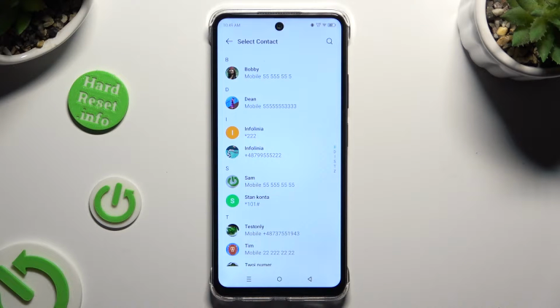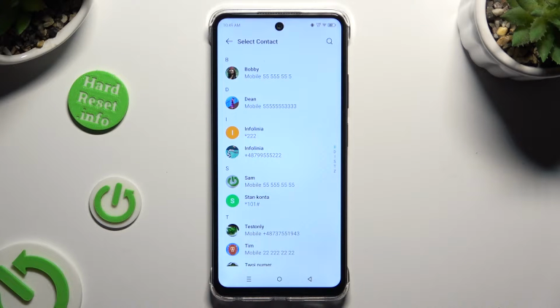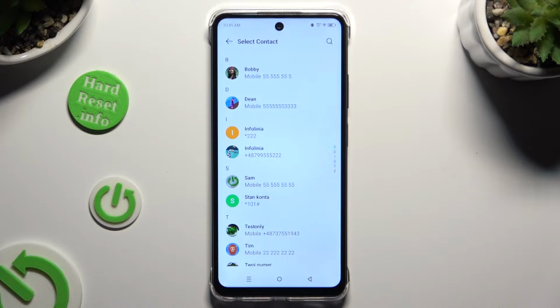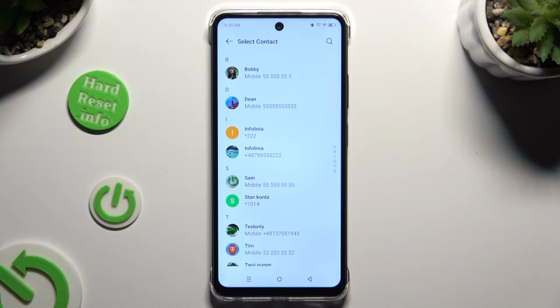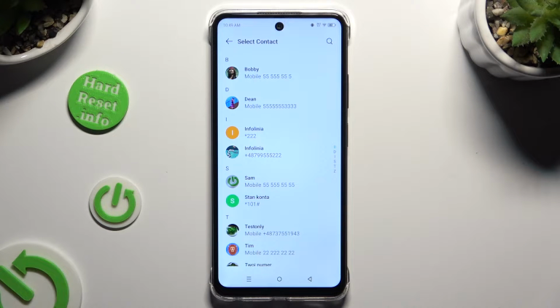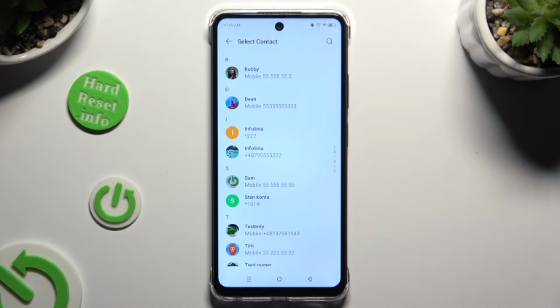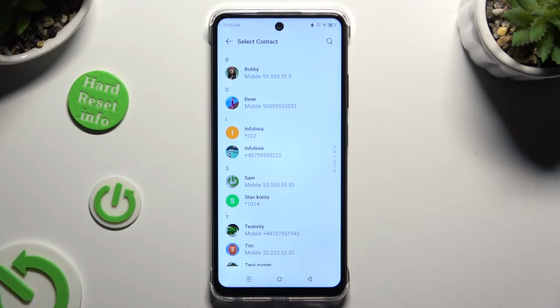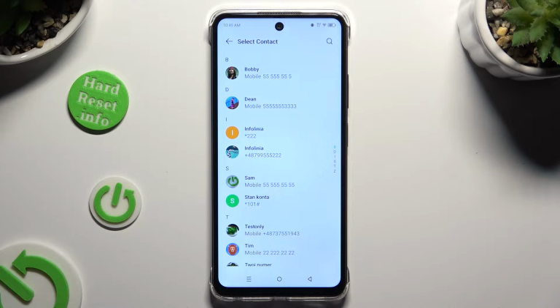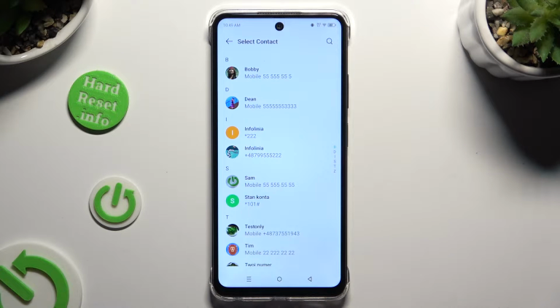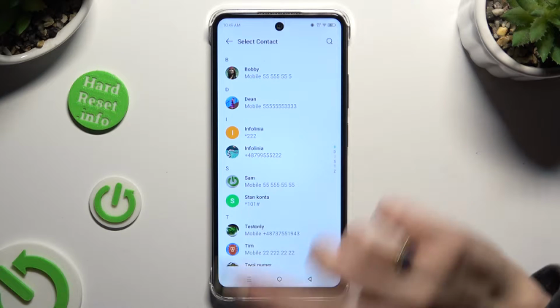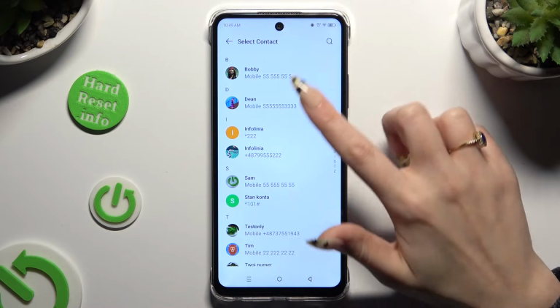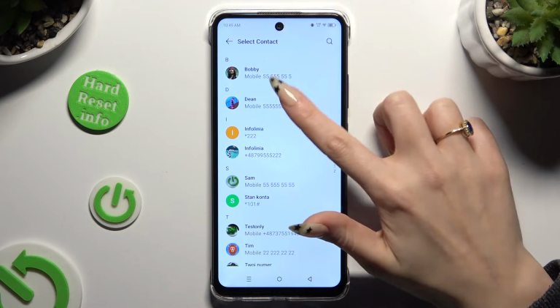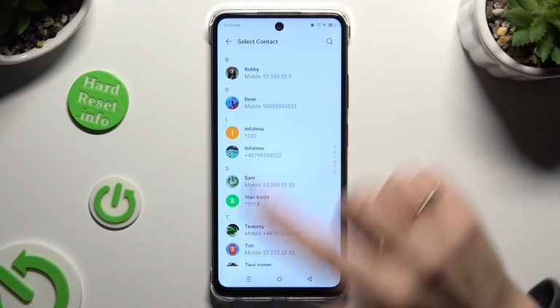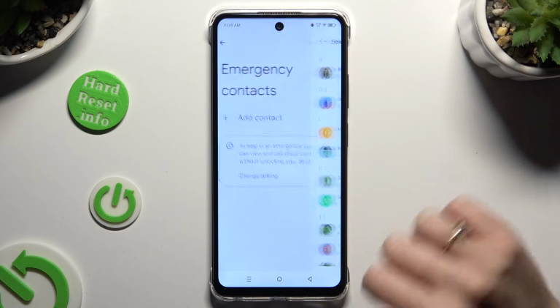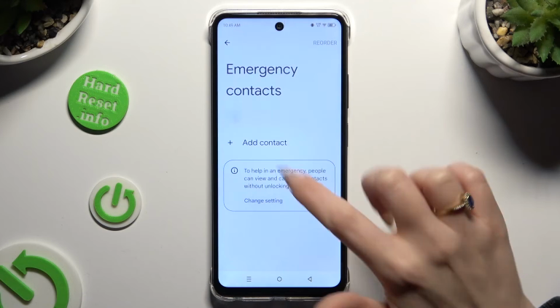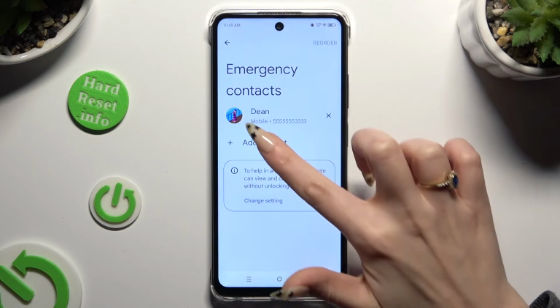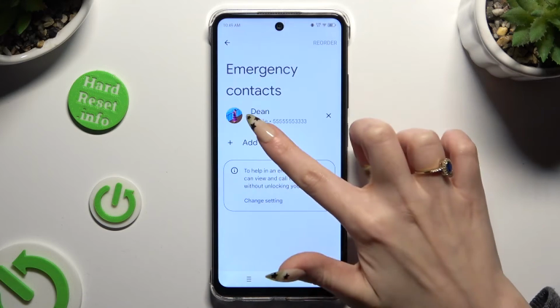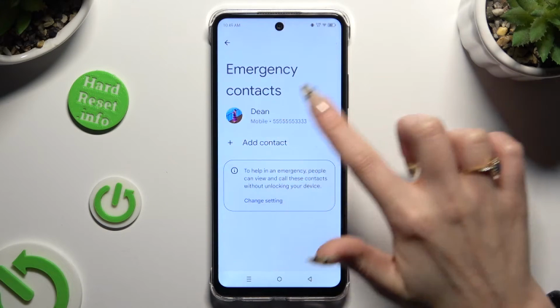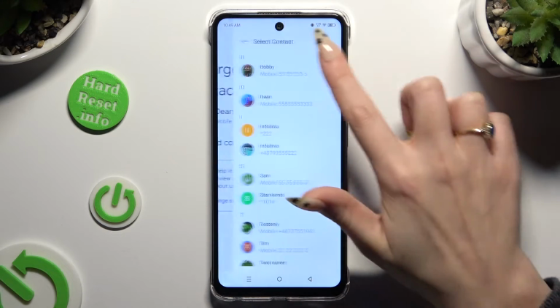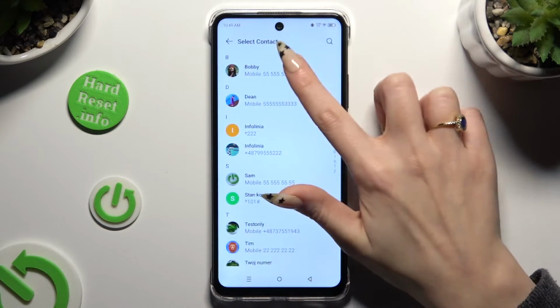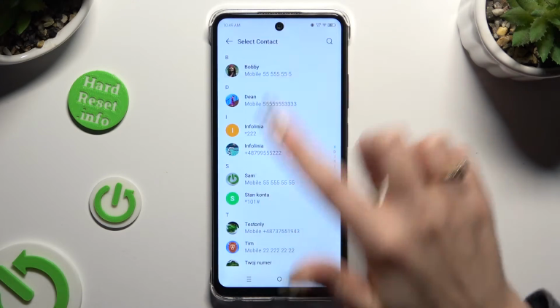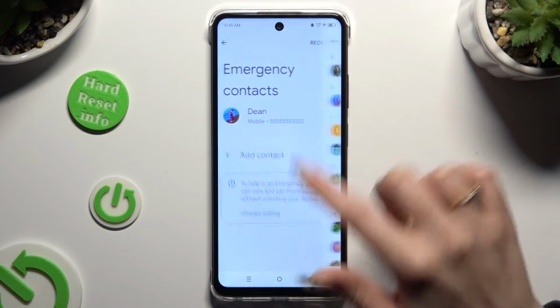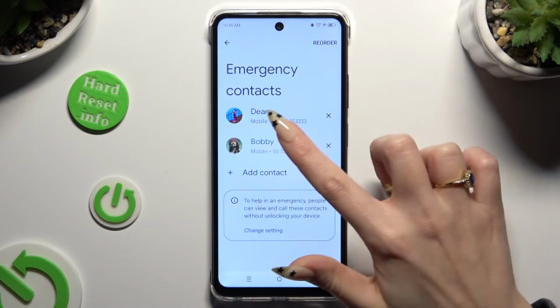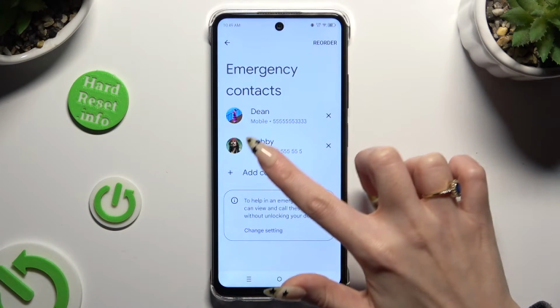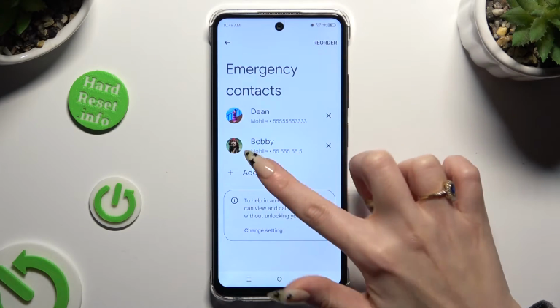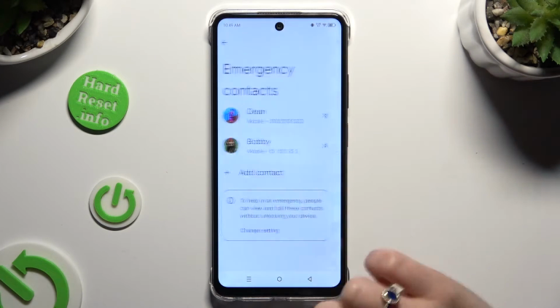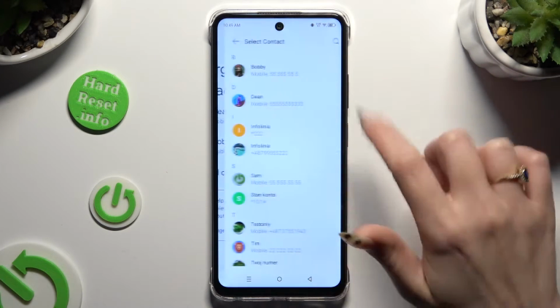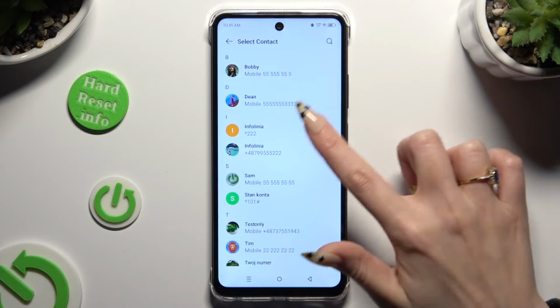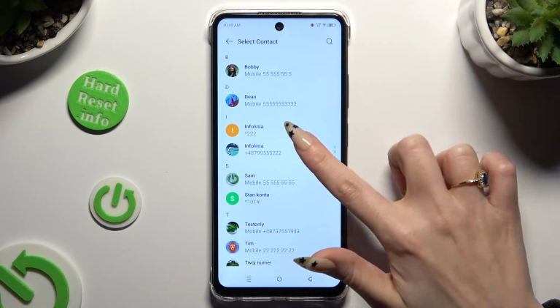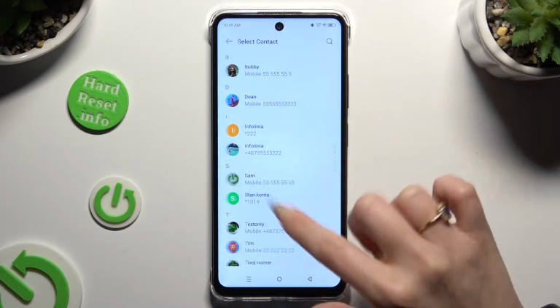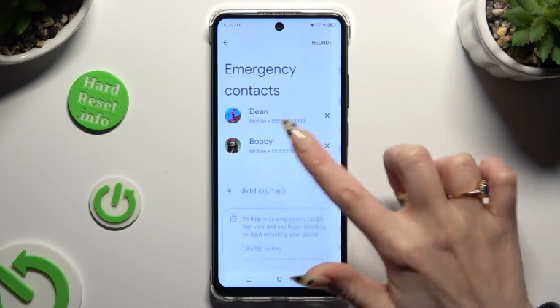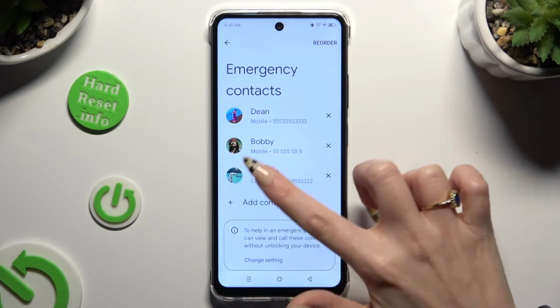Finally, tap on the one that you wish to set up, and do exactly the same with all the other ones you need.